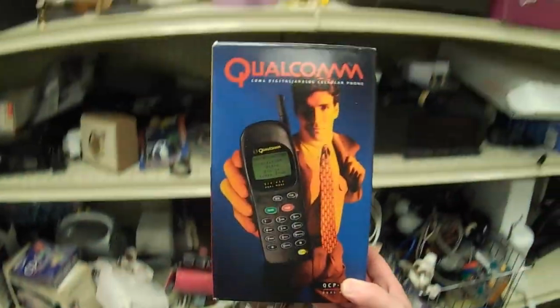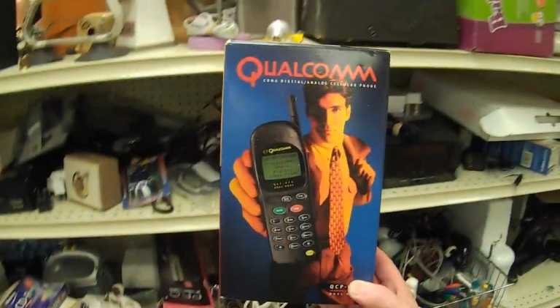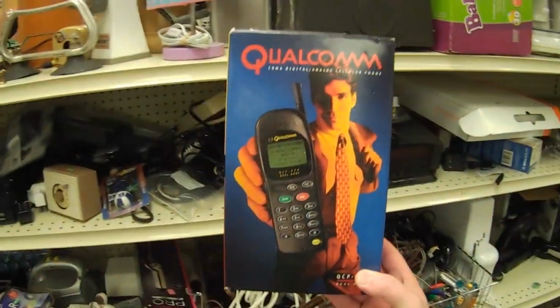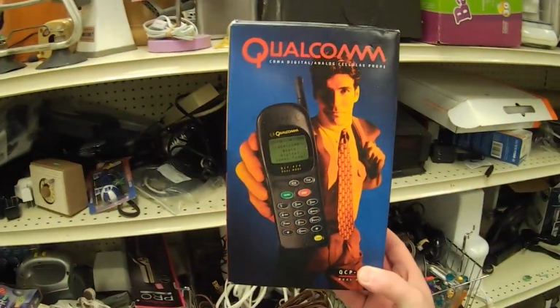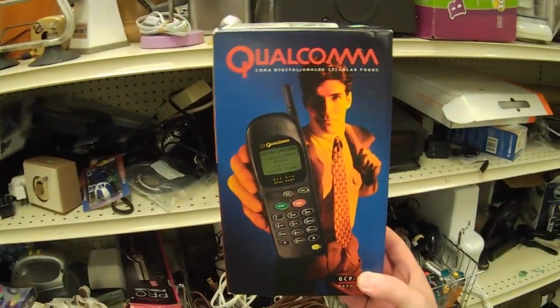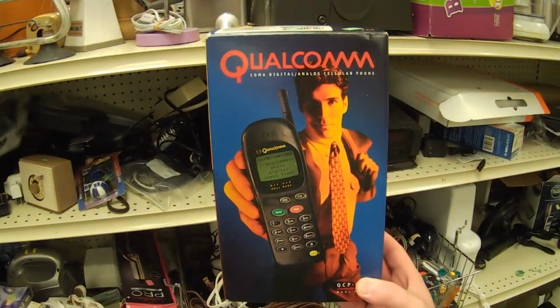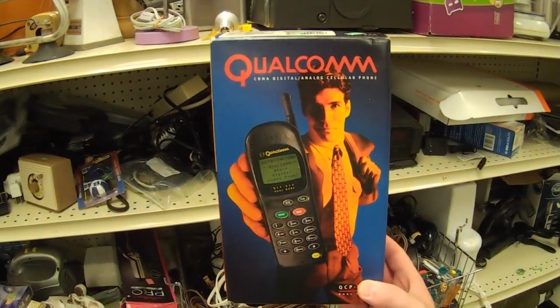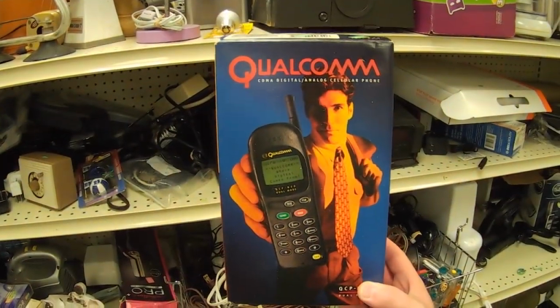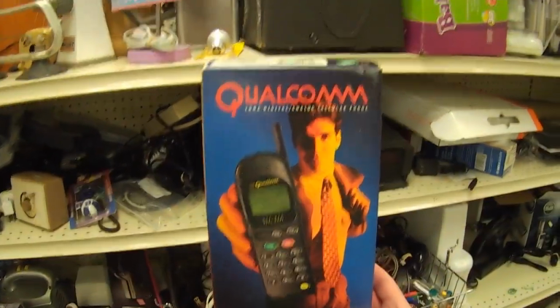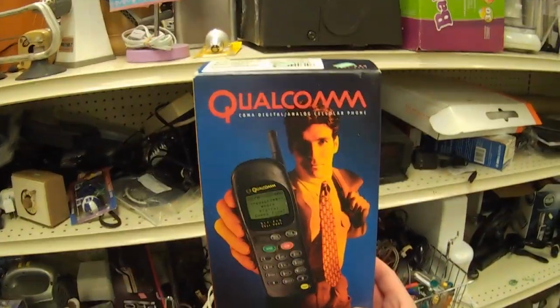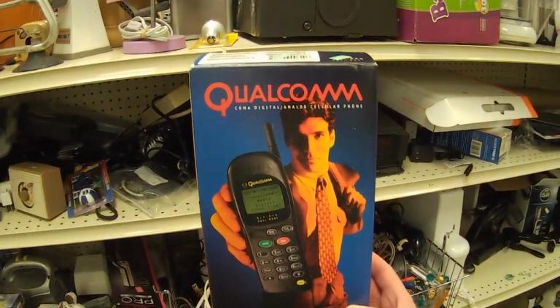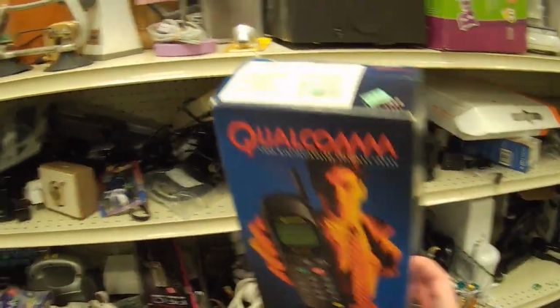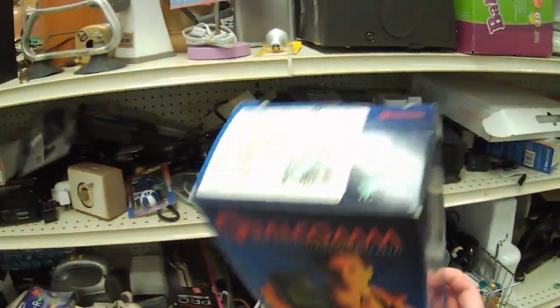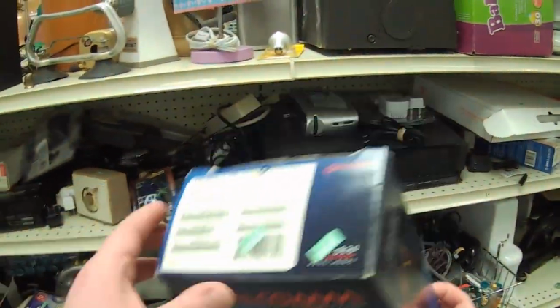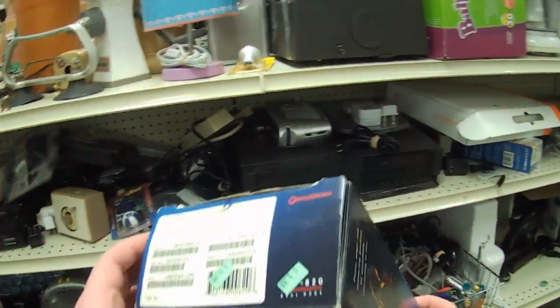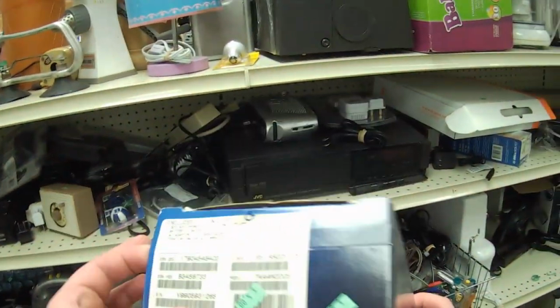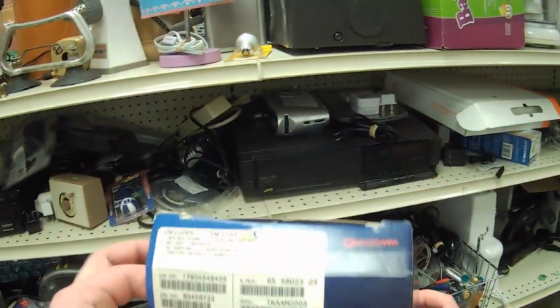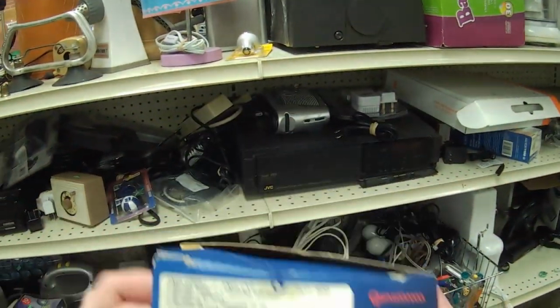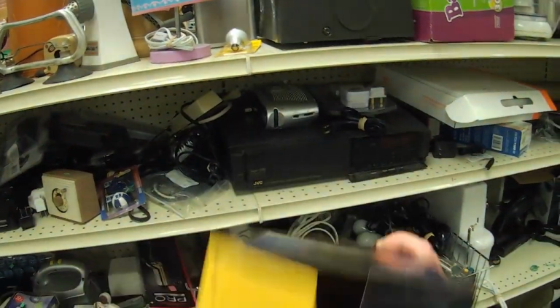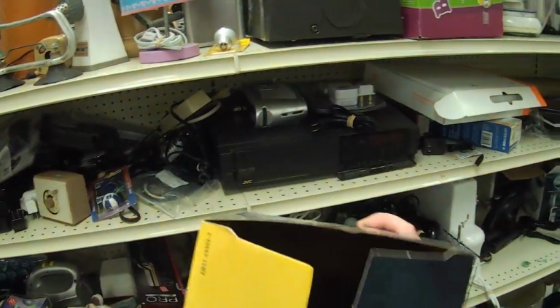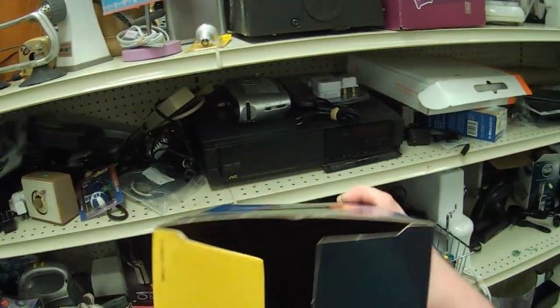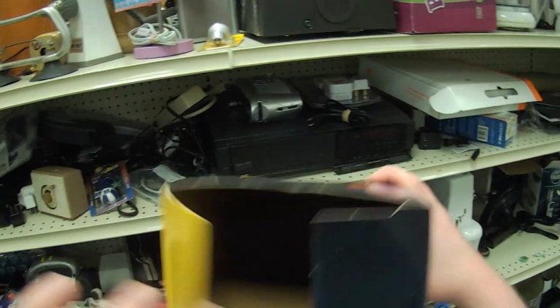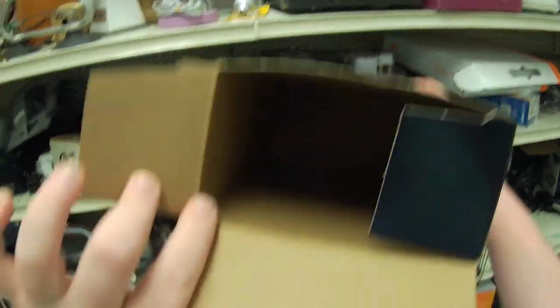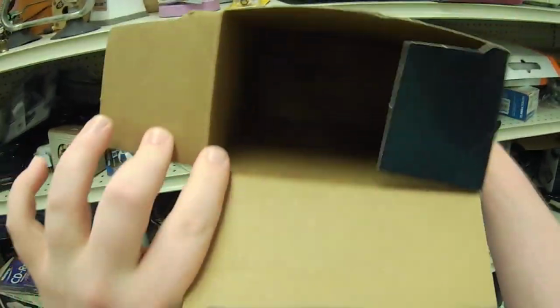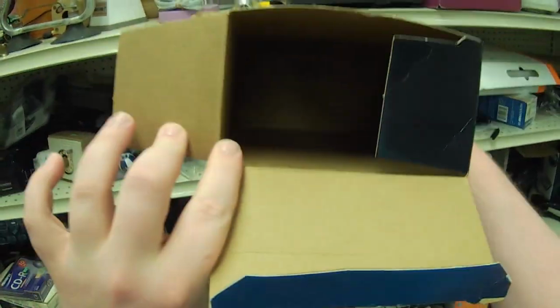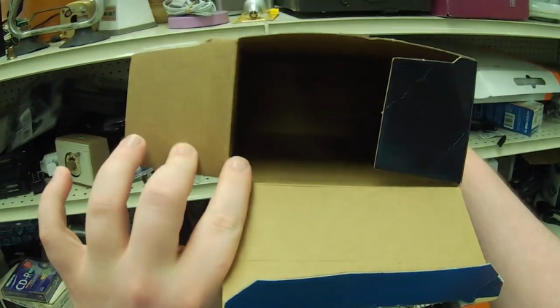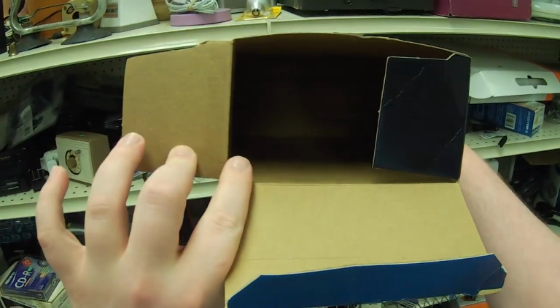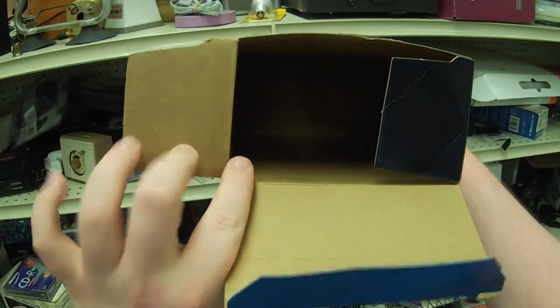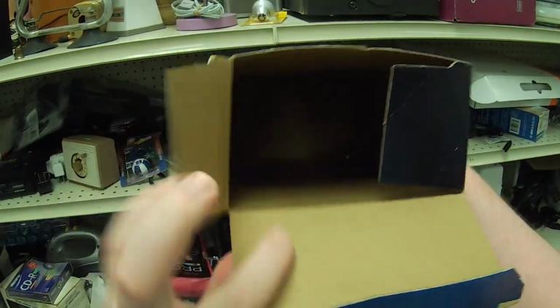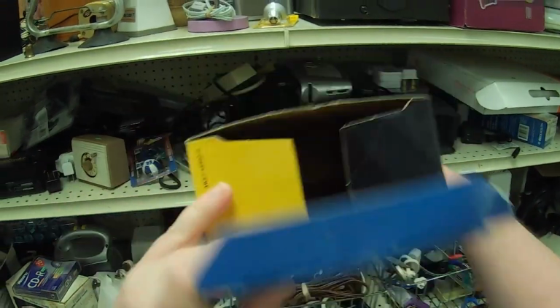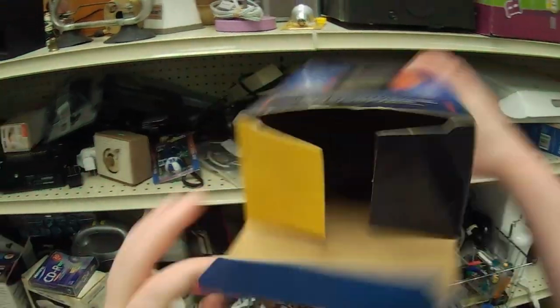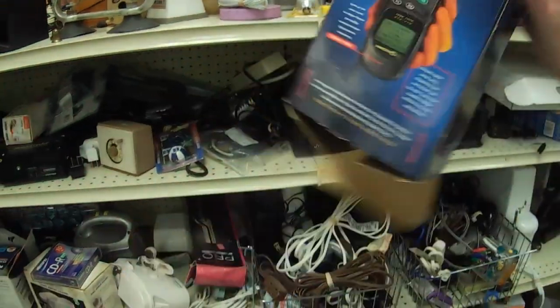I would totally grab this too, in the box — look at this. Late '90s goodness. Qualcomm phone. Of course, nothing inside there — just a box. How sad!